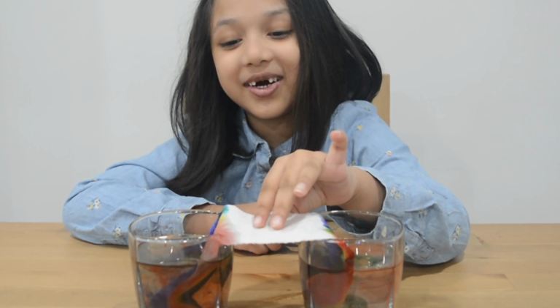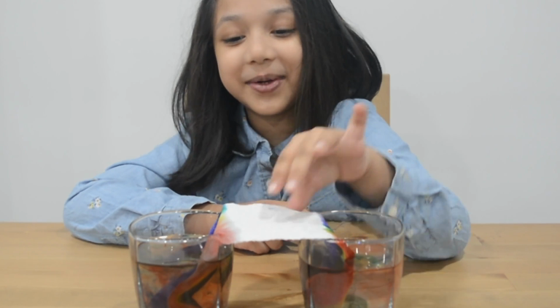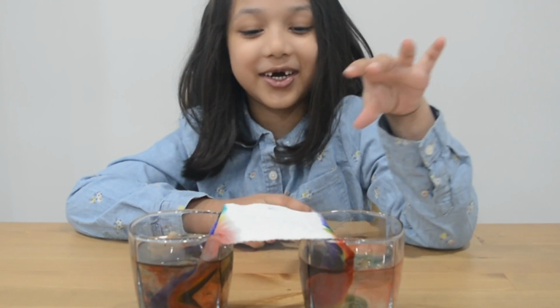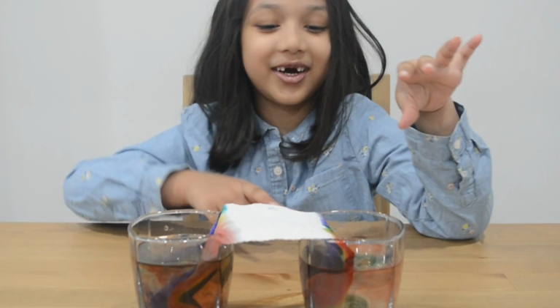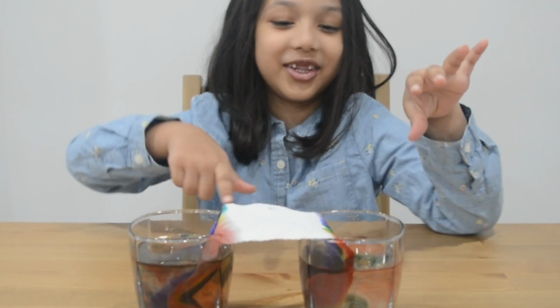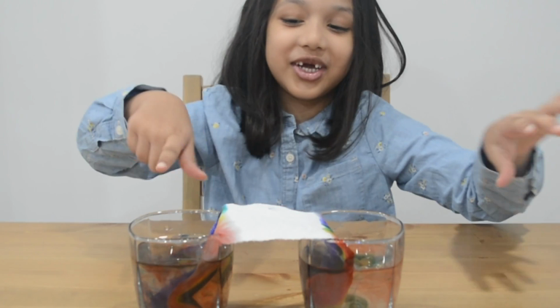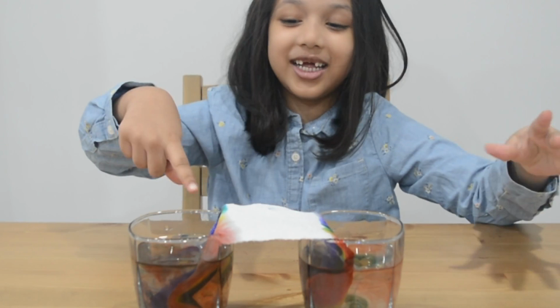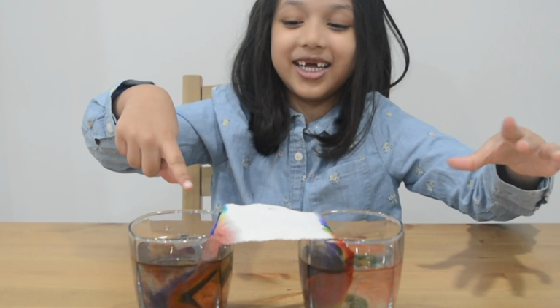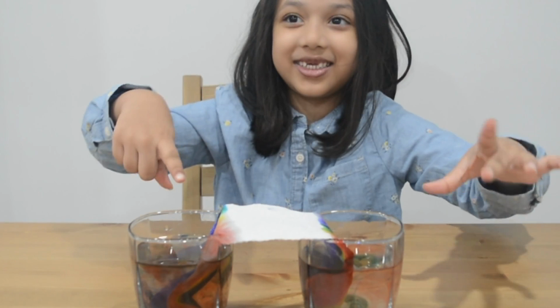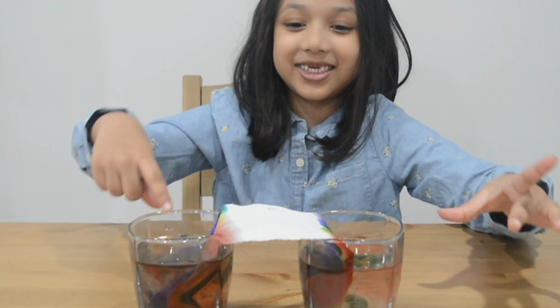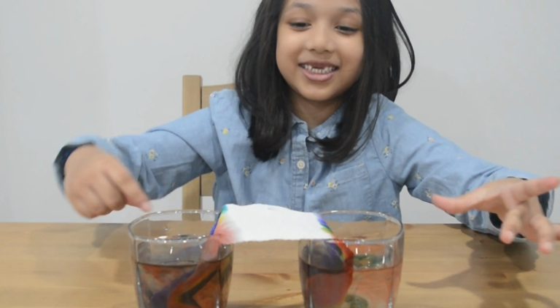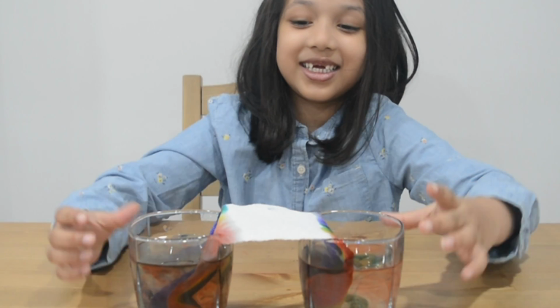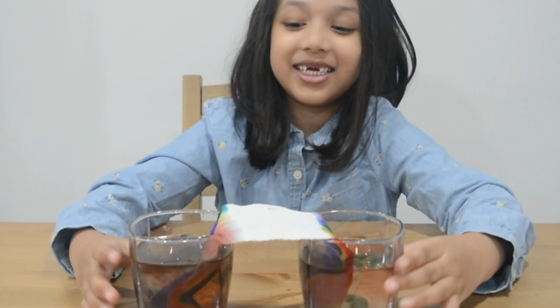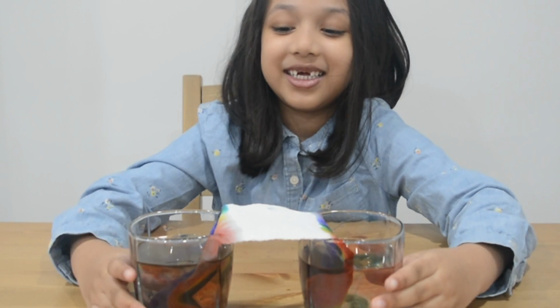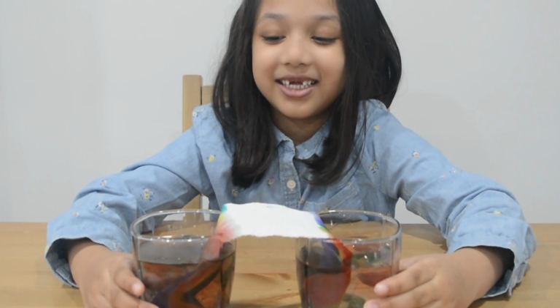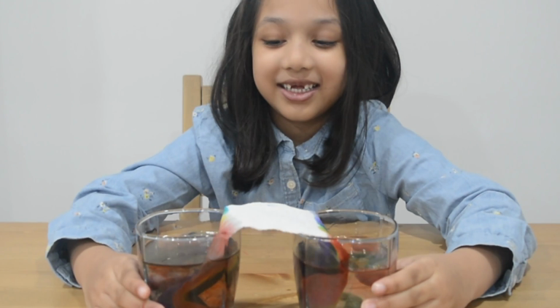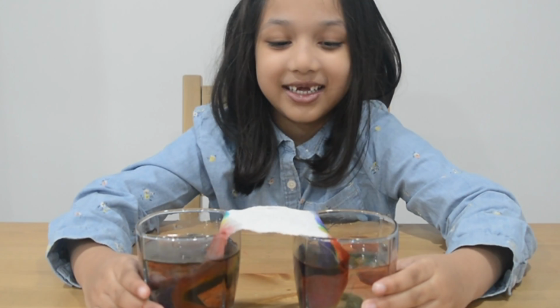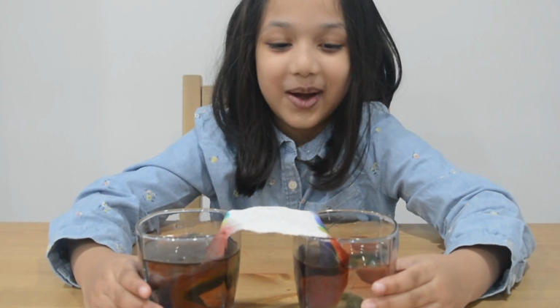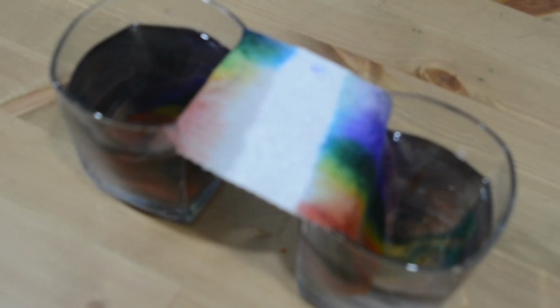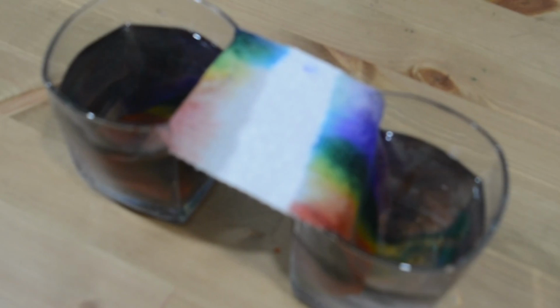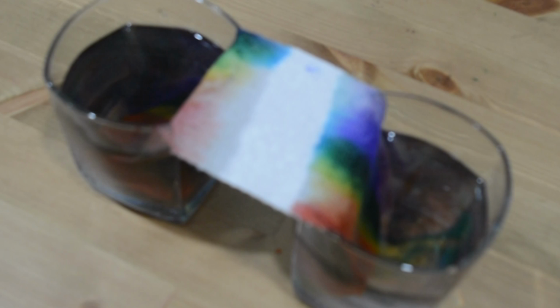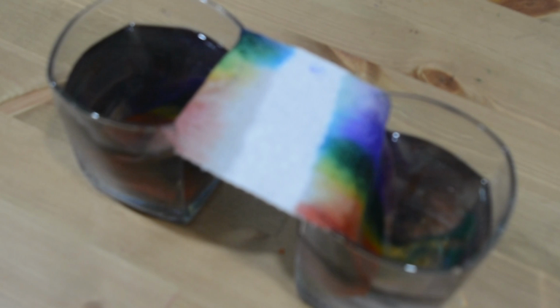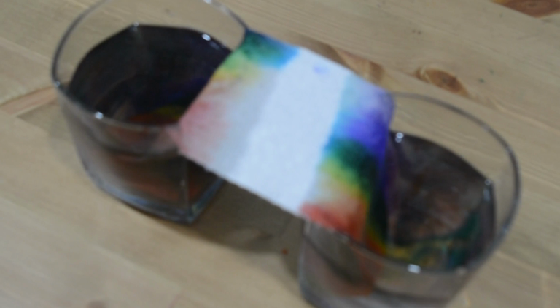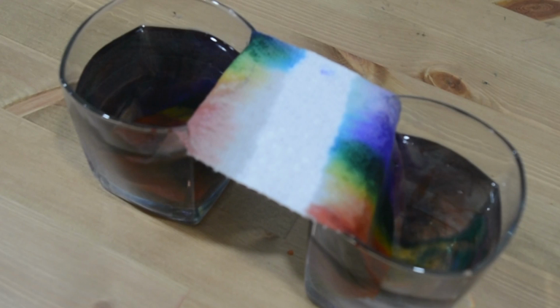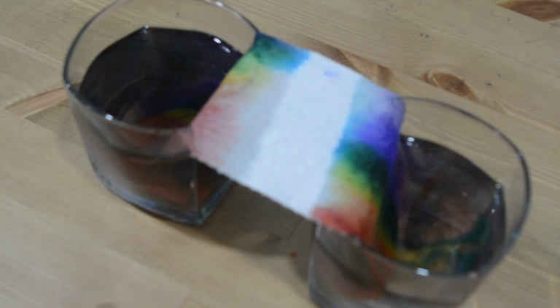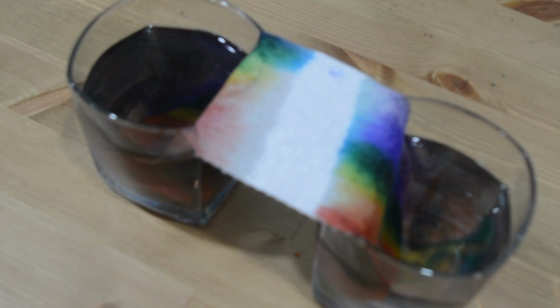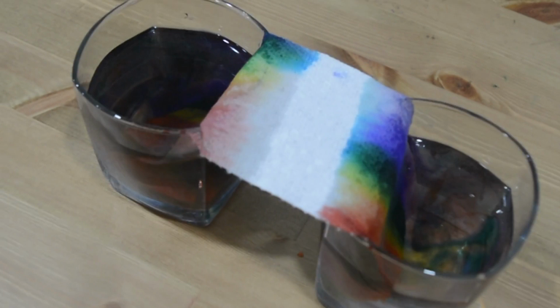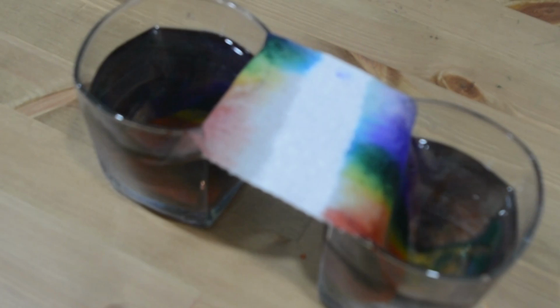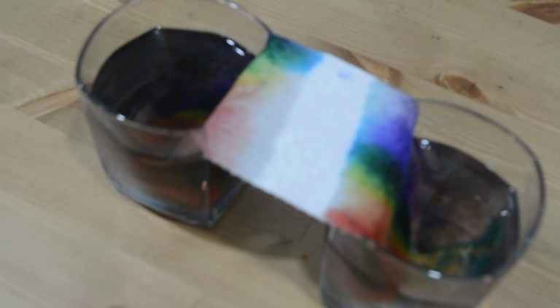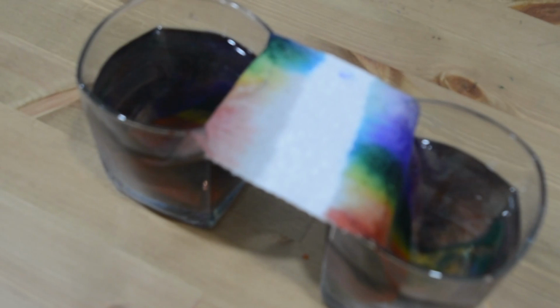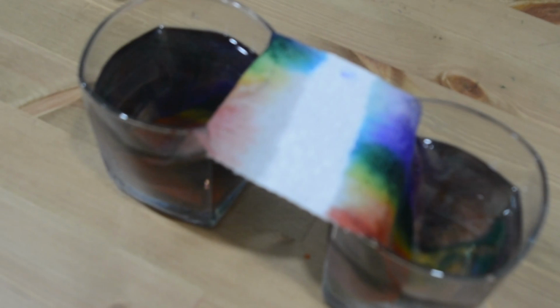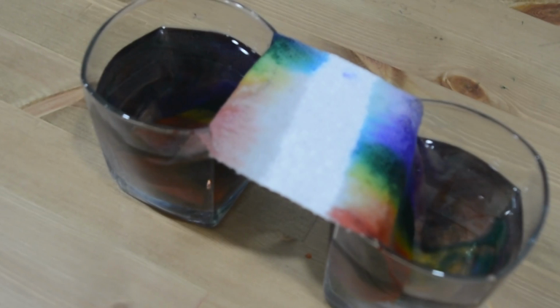Oh my god! Look at this! And this is how you make your own rainbow!